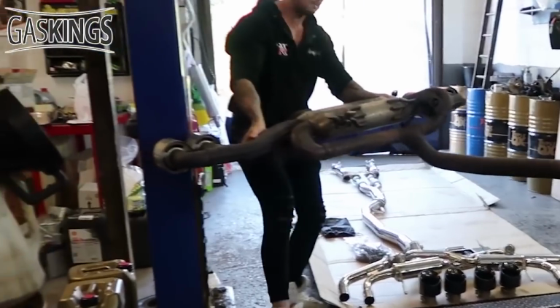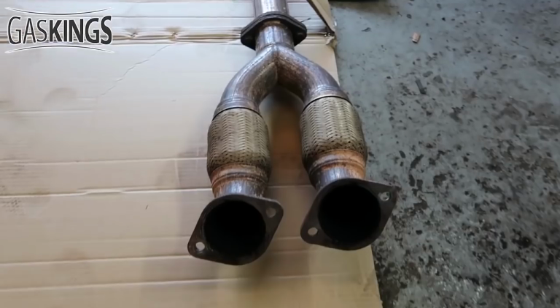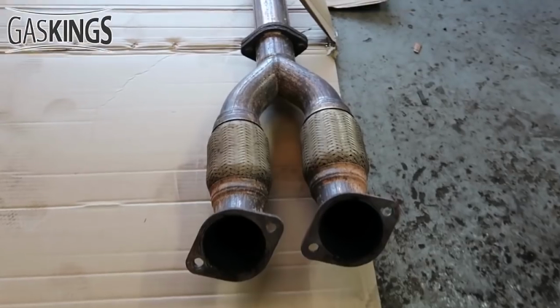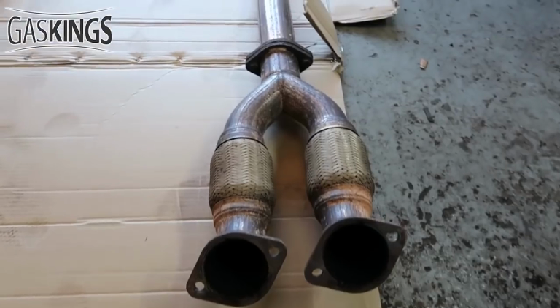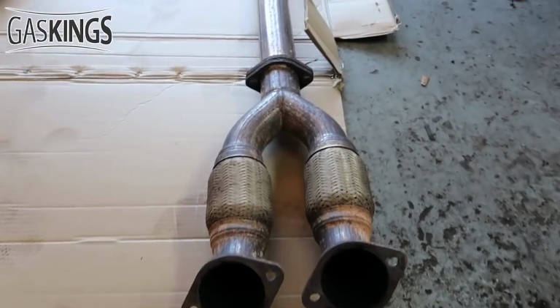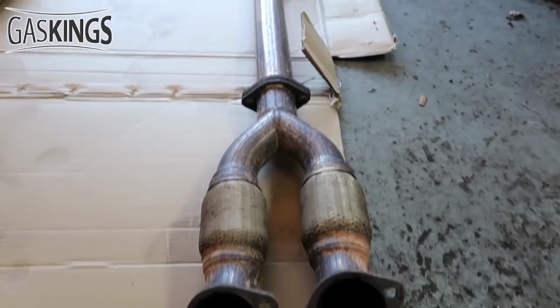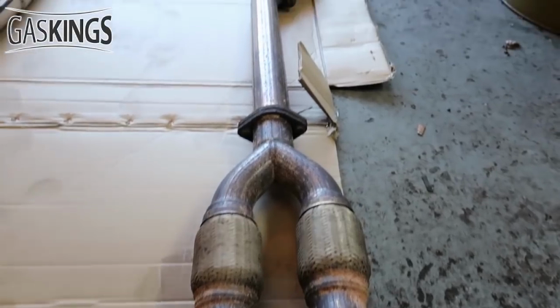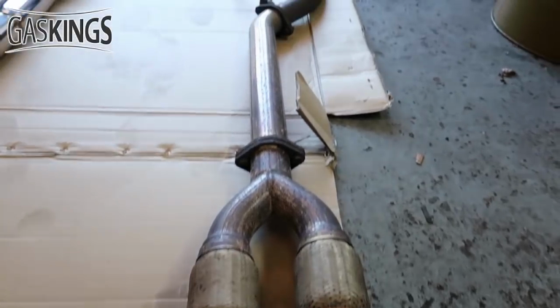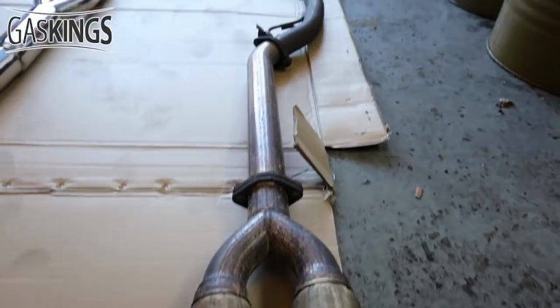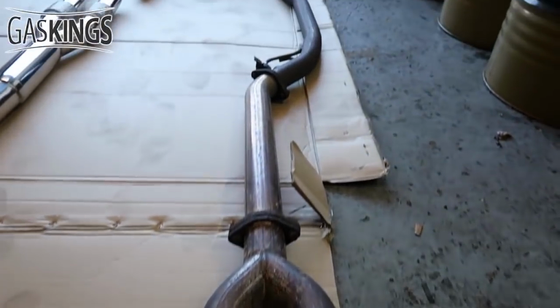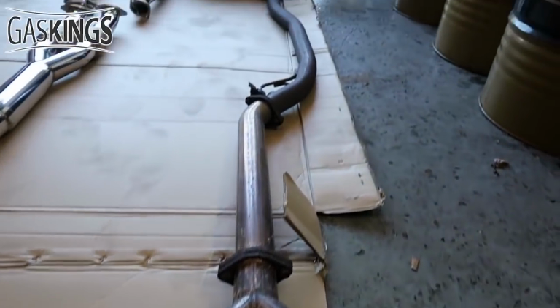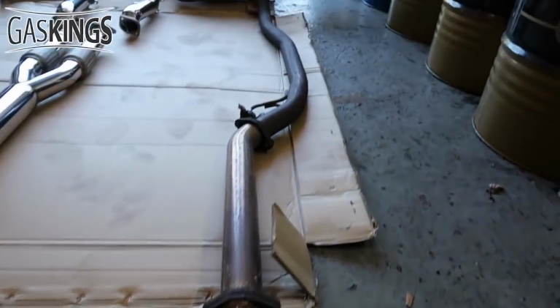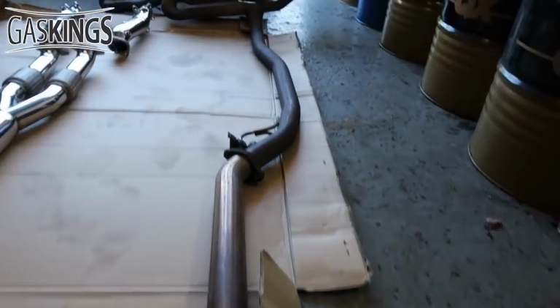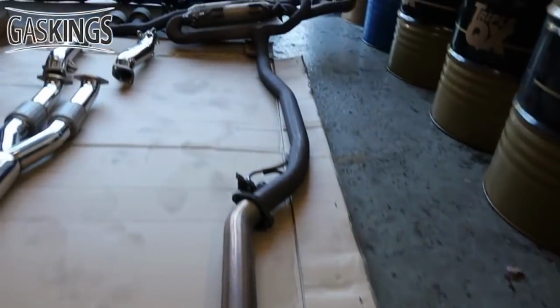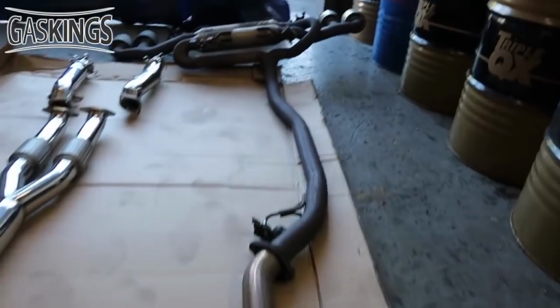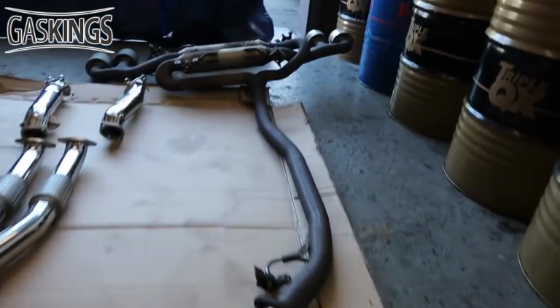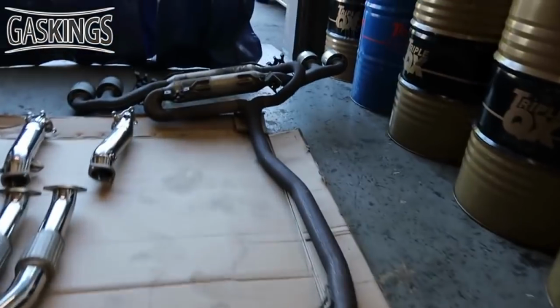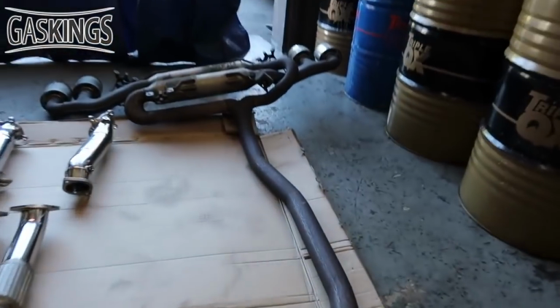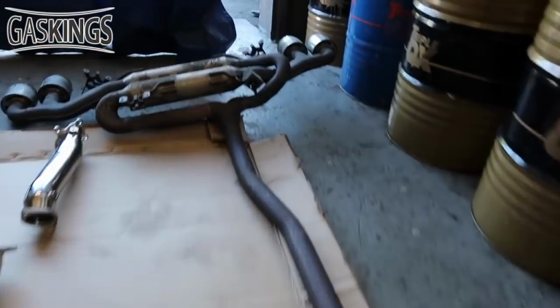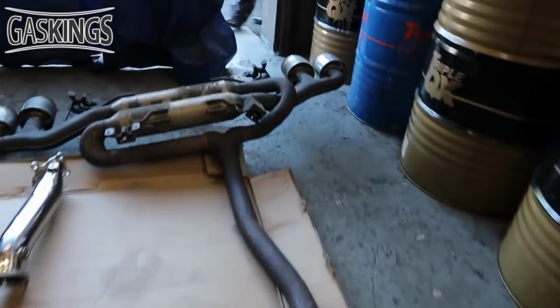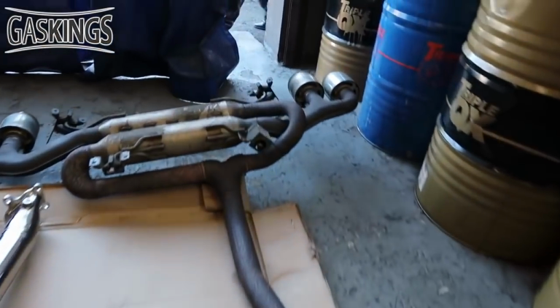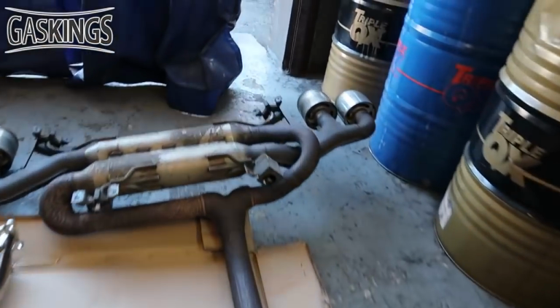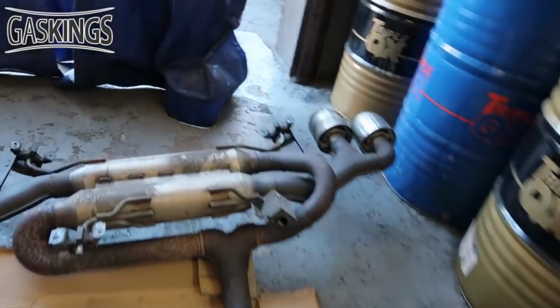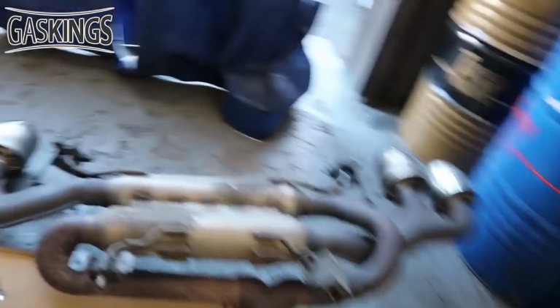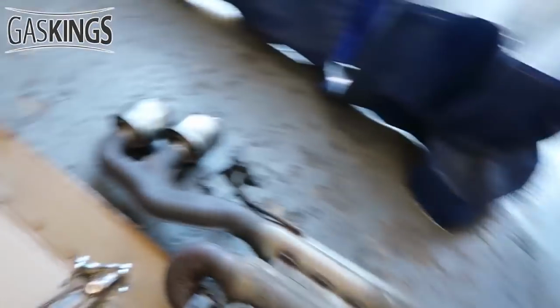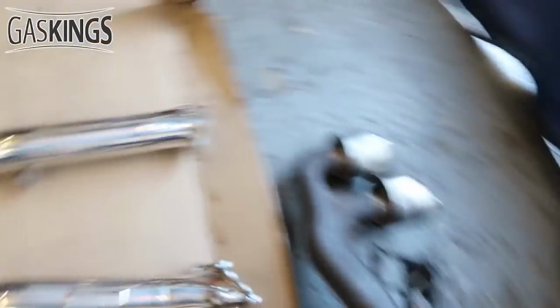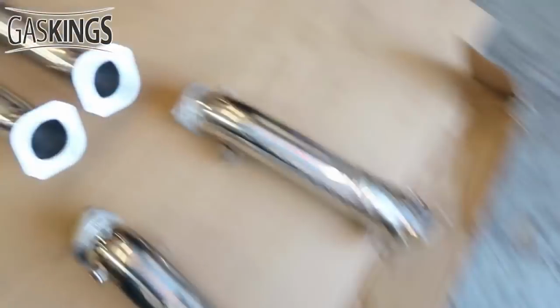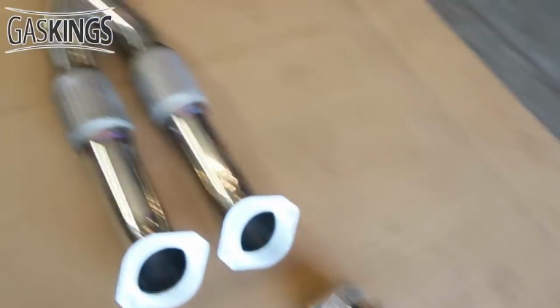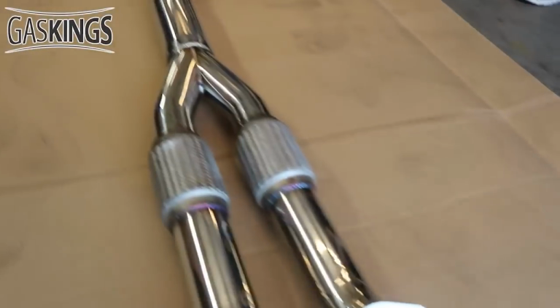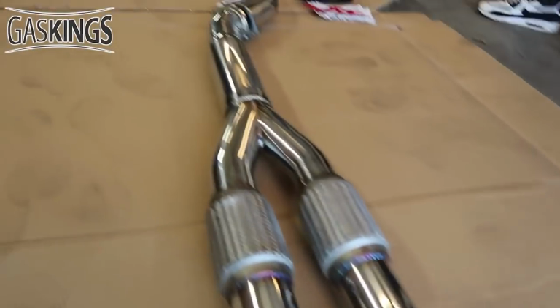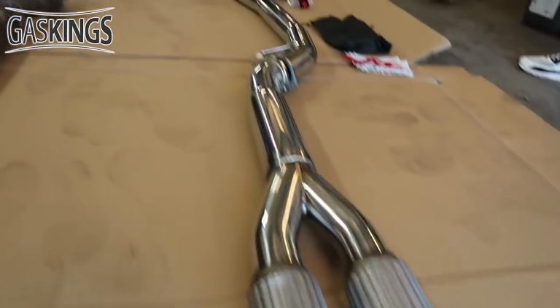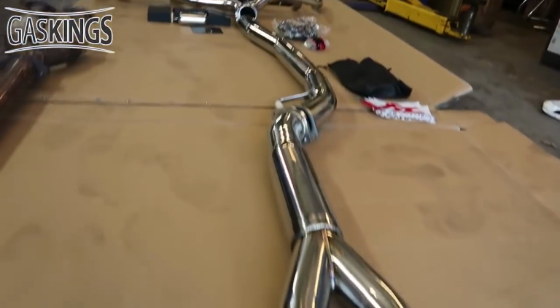The old exhaust is now off — look how crap it looks. And look how shiny and new this one looks!